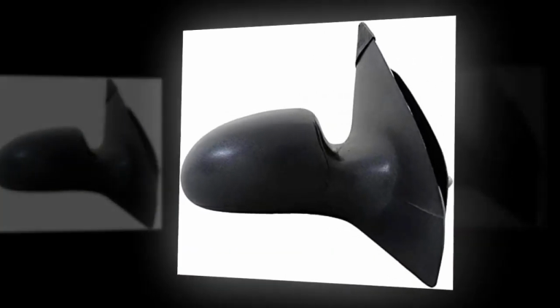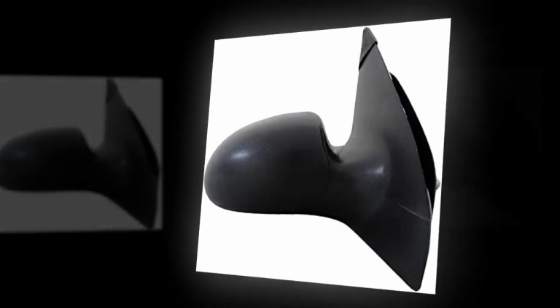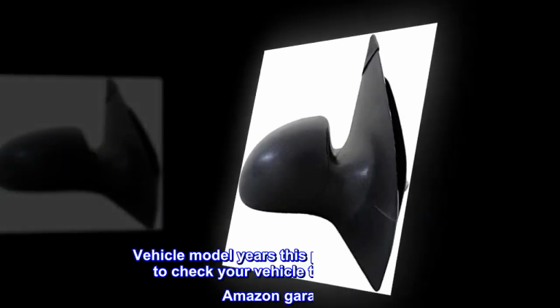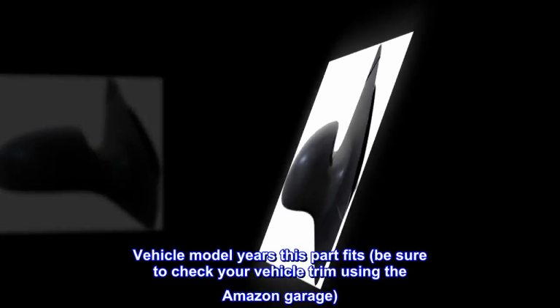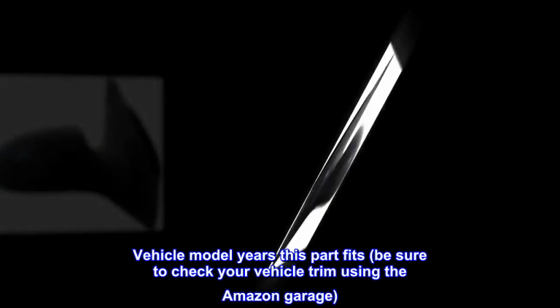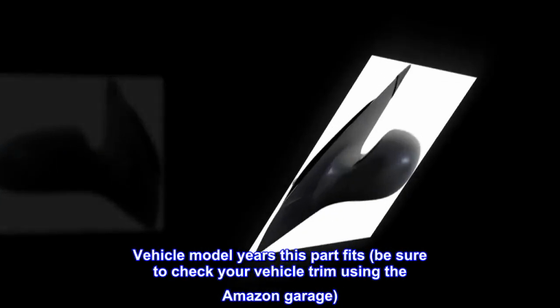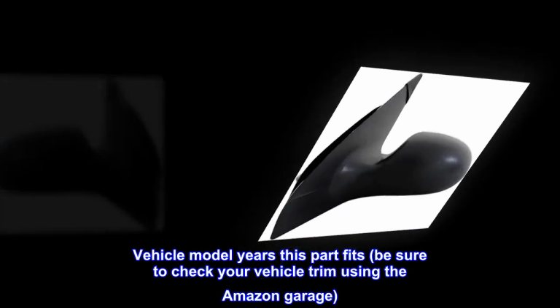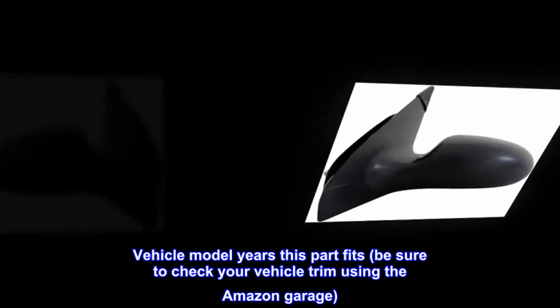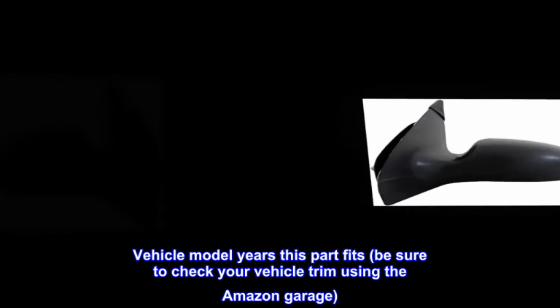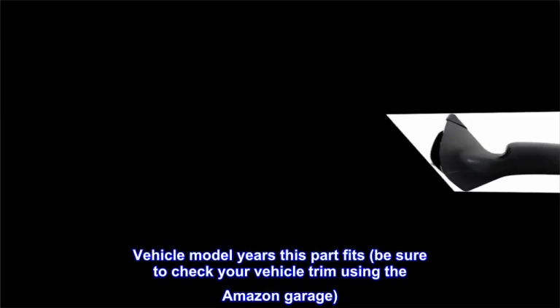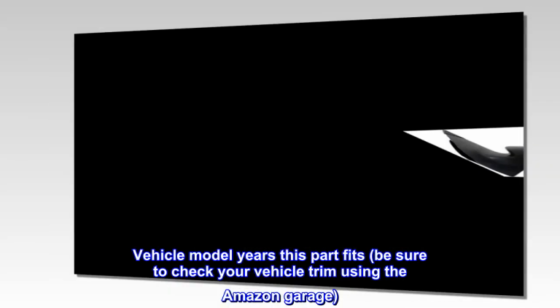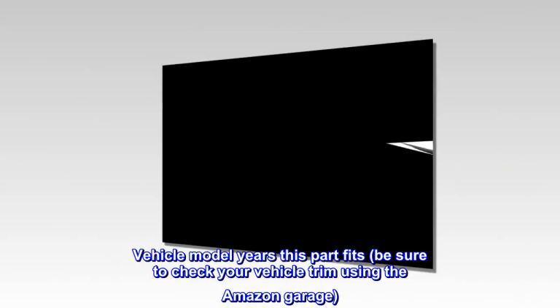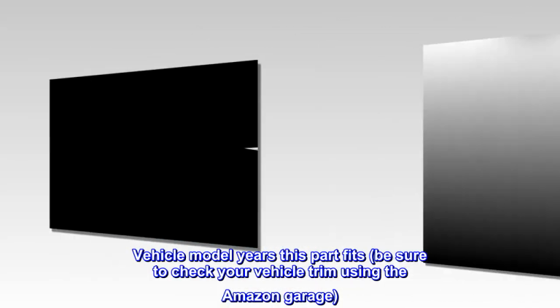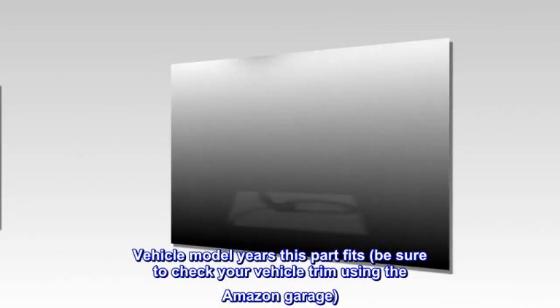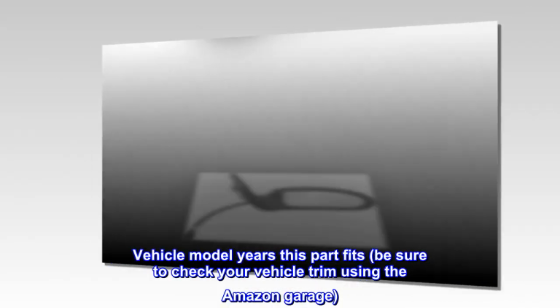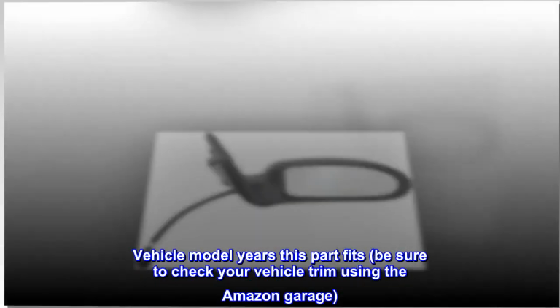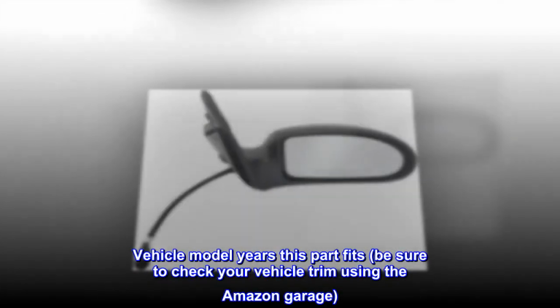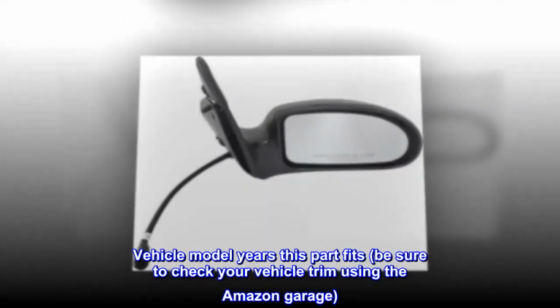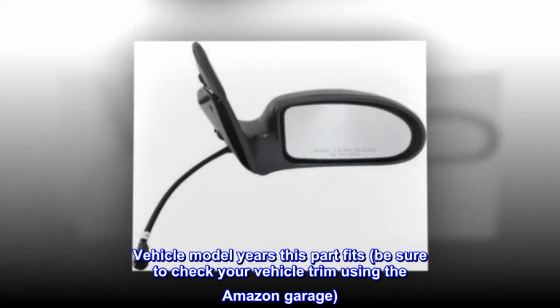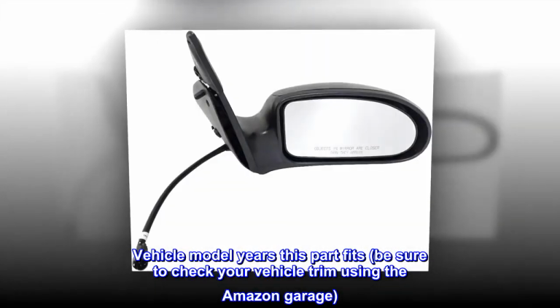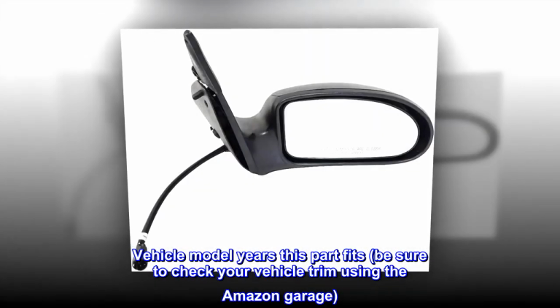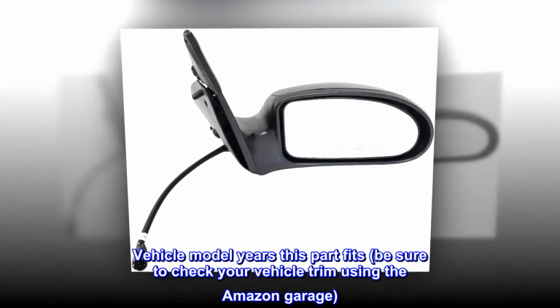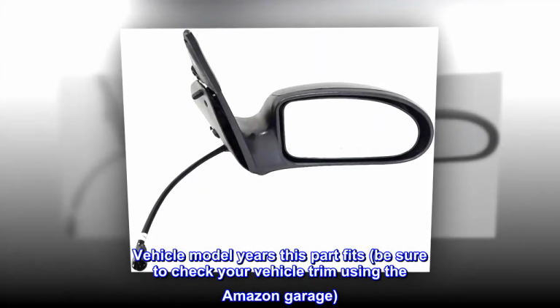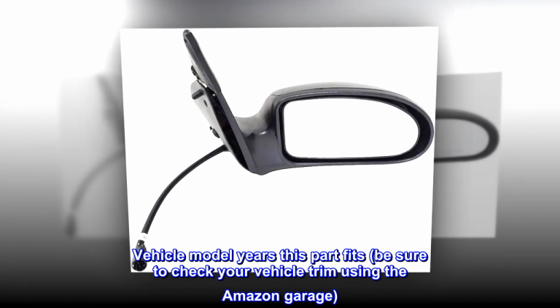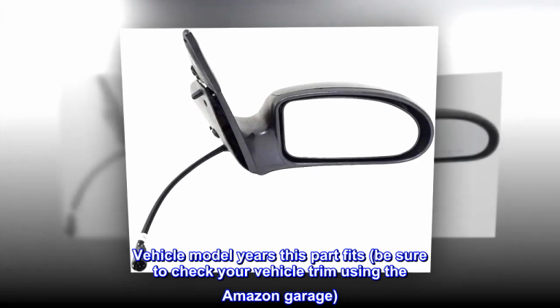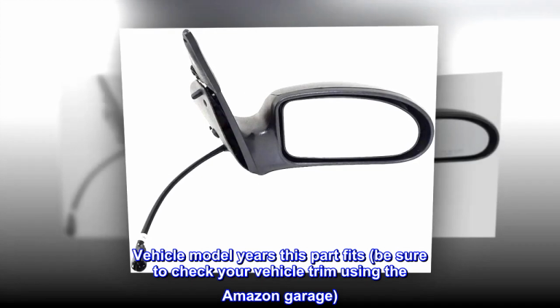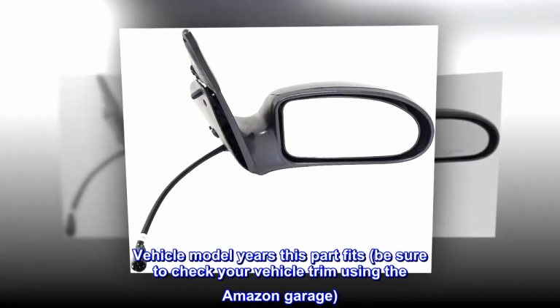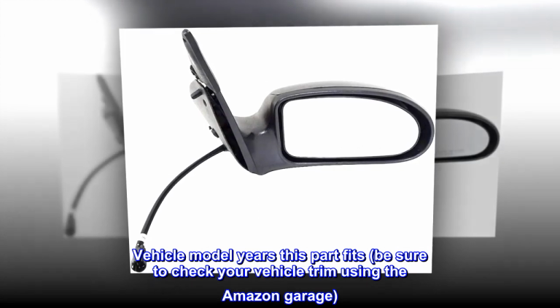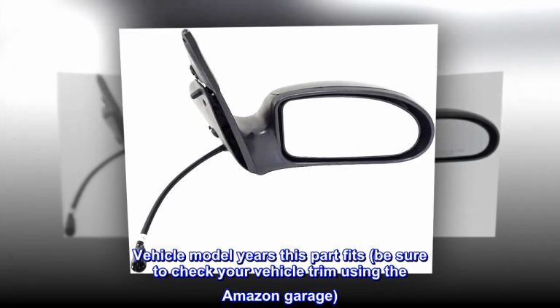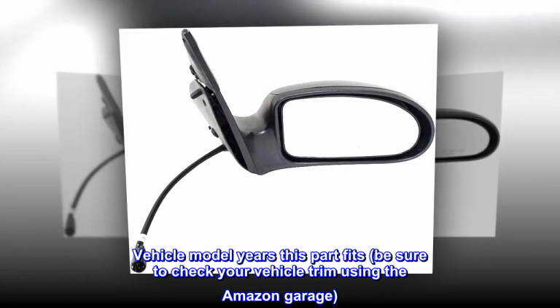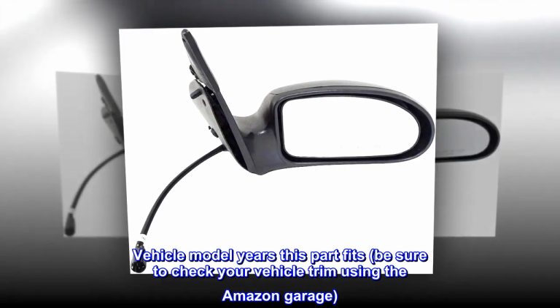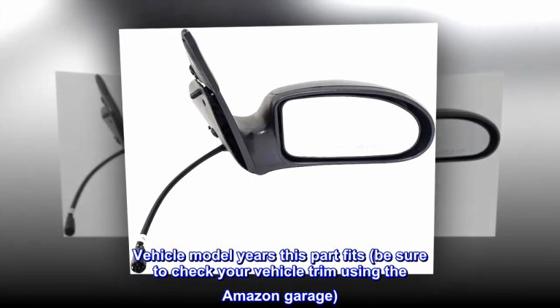Vehicle model years this part fits — be sure to check your vehicle trim using the Amazon Garage.